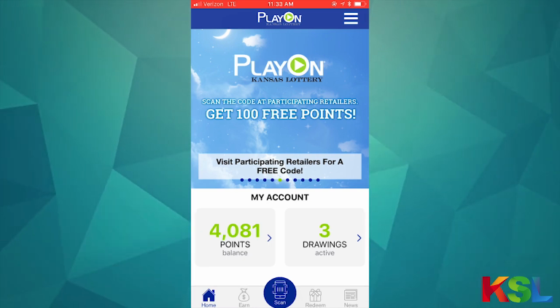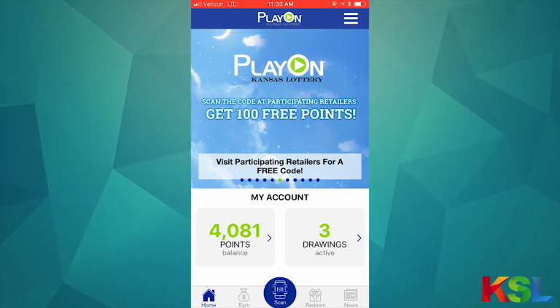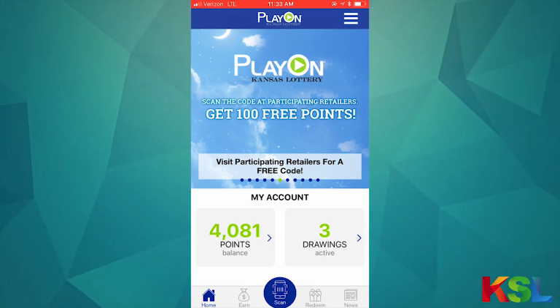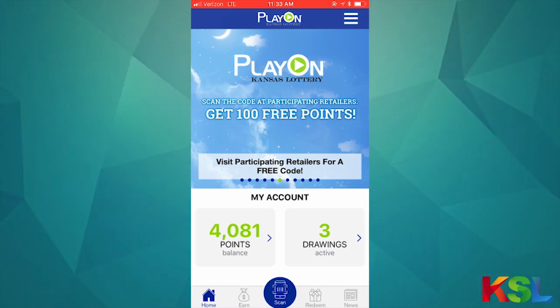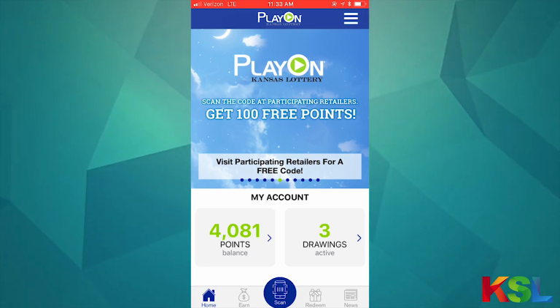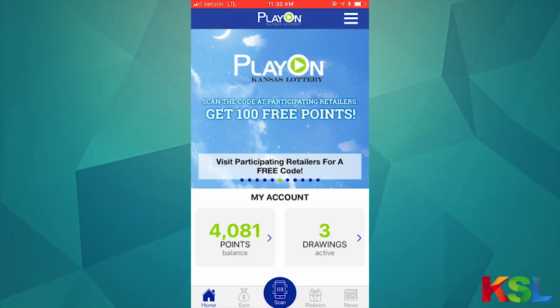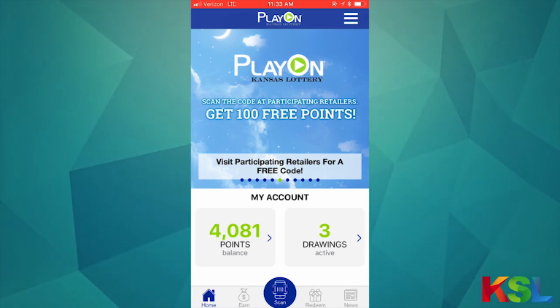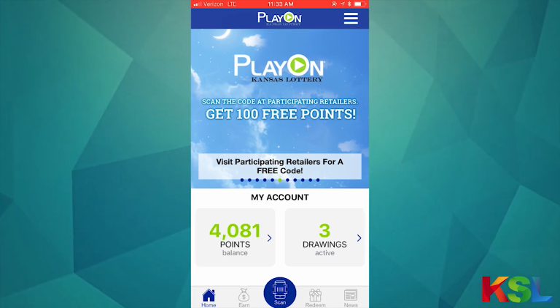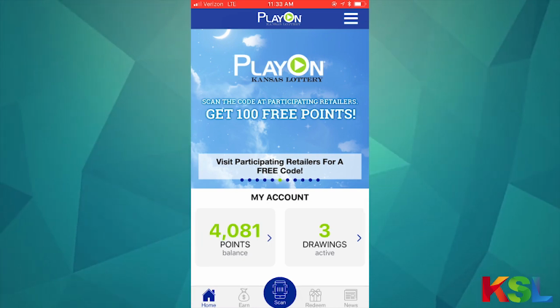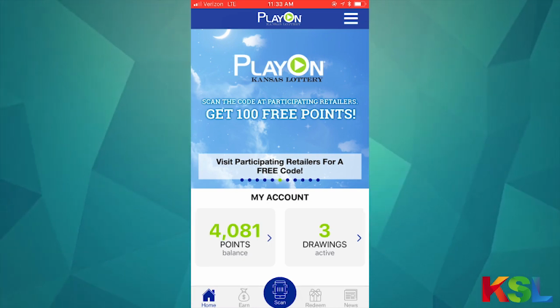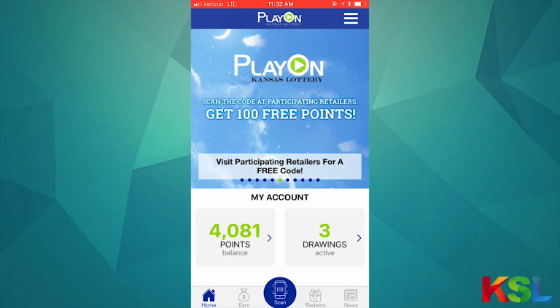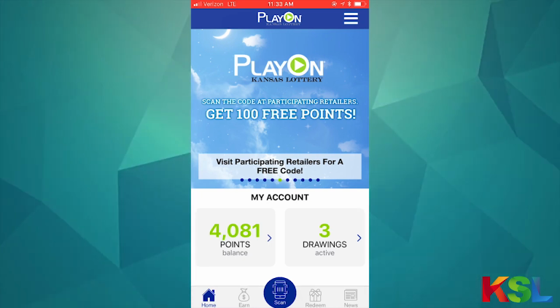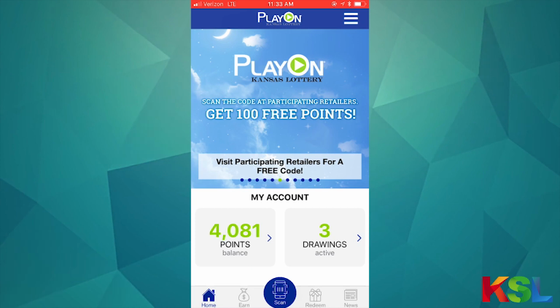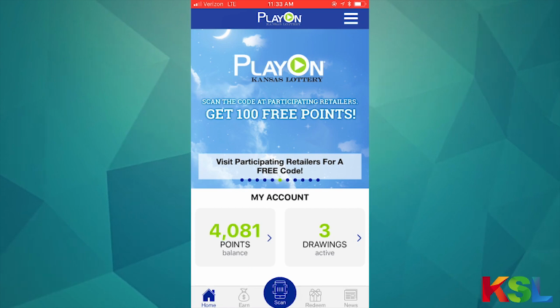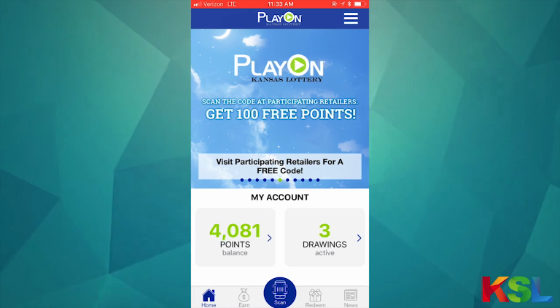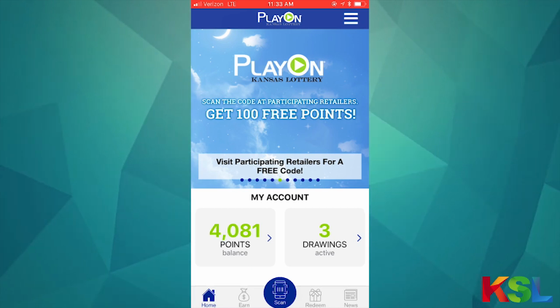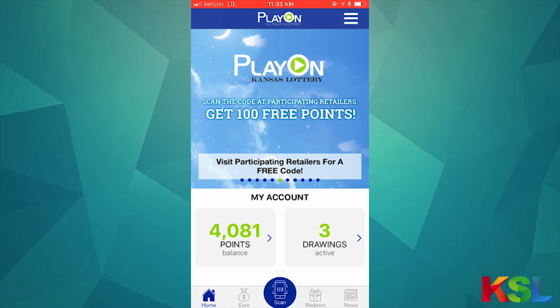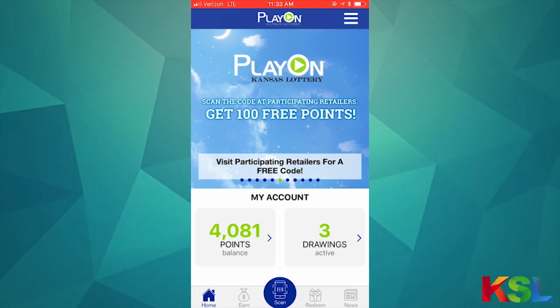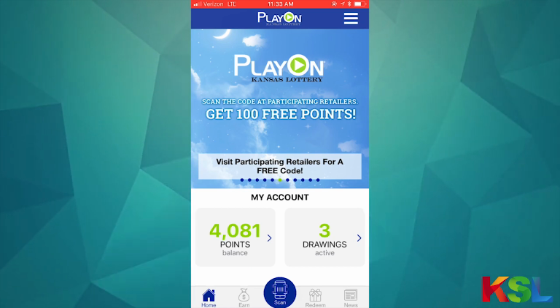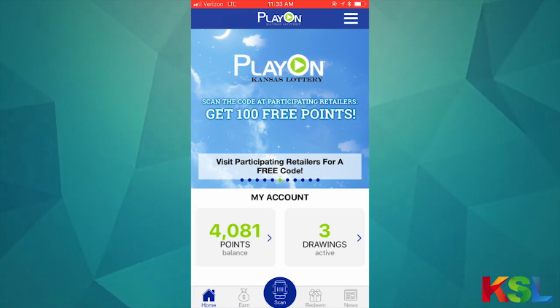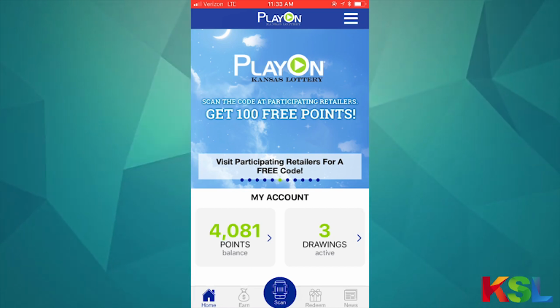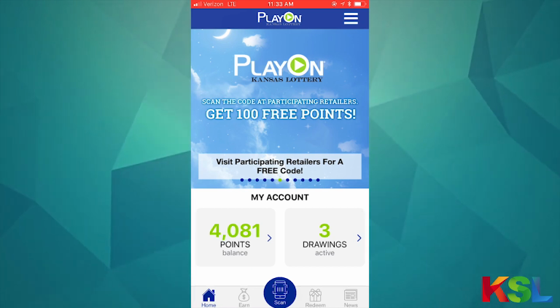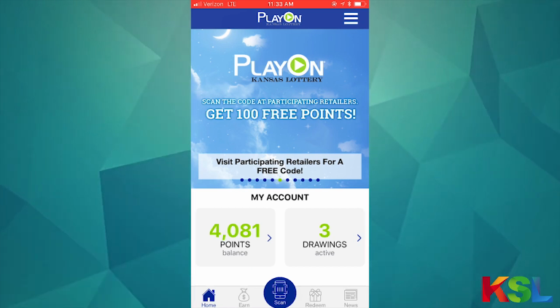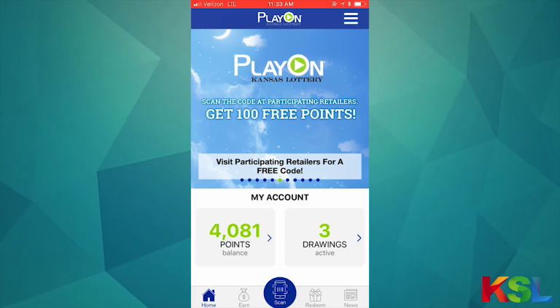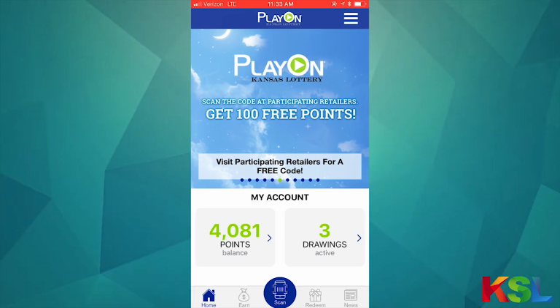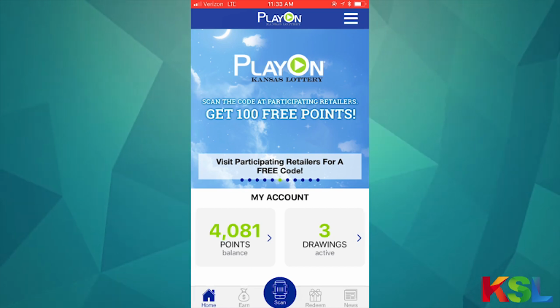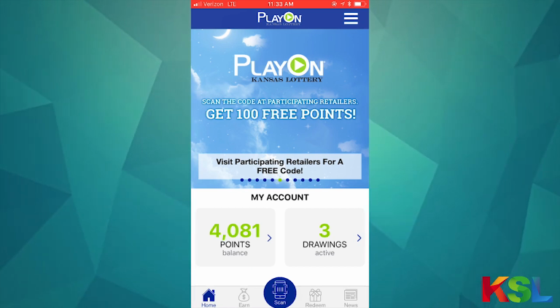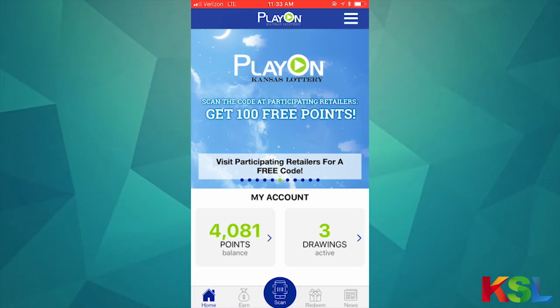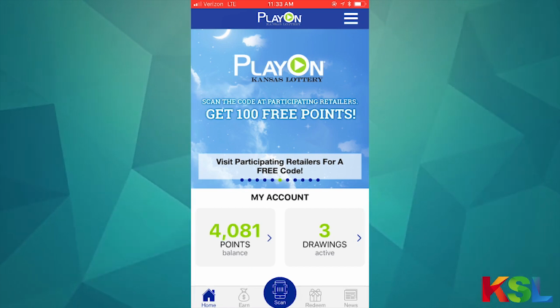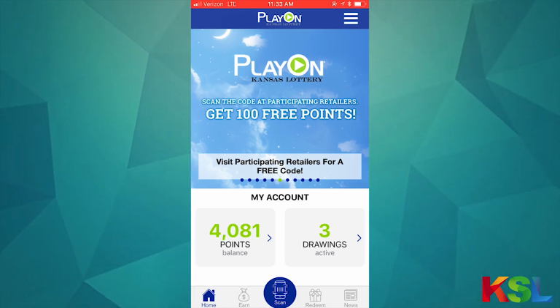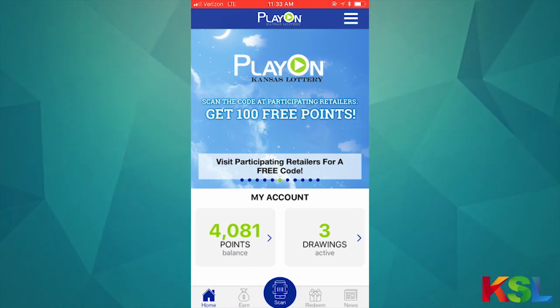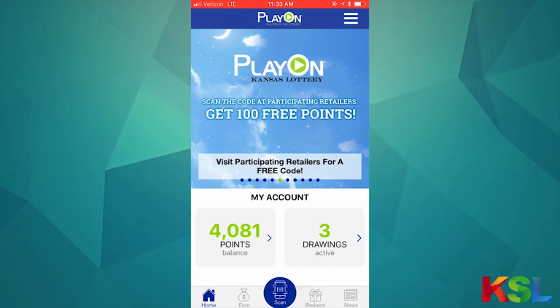There you have it — that's how you use the new ticket checker function in Play On and all the other features within the app as well. Thank you for watching and thanks for playing the Kansas Lottery. Good luck!